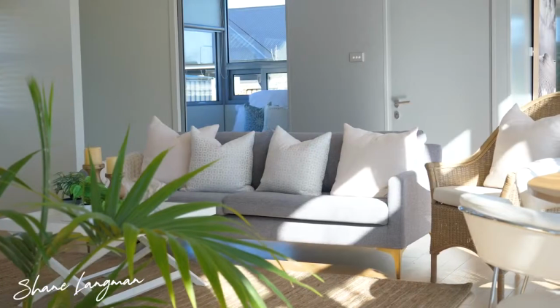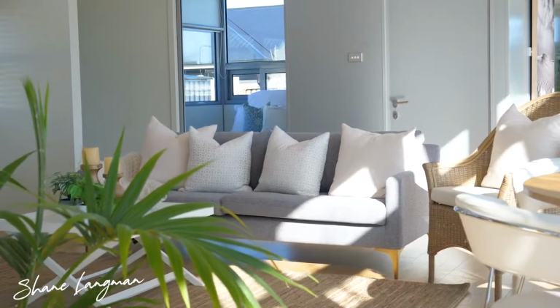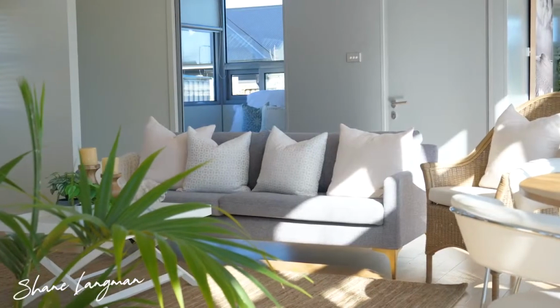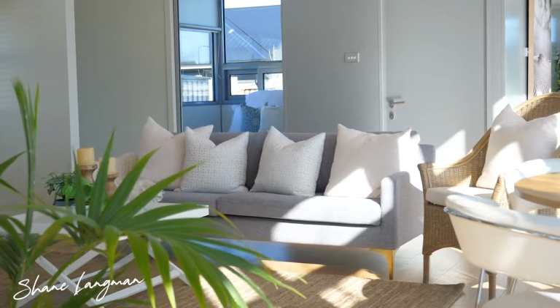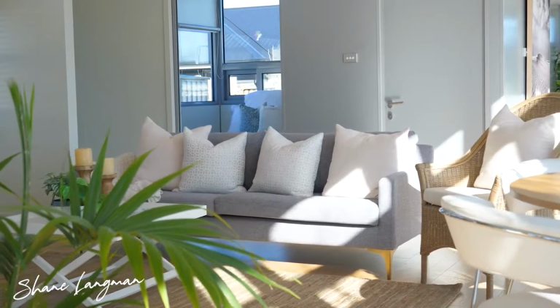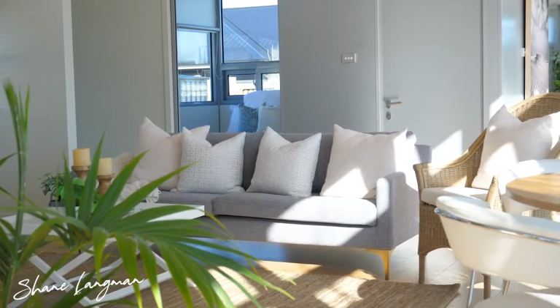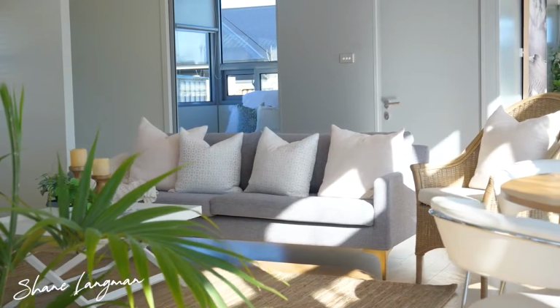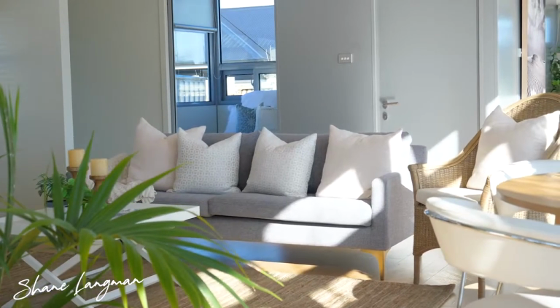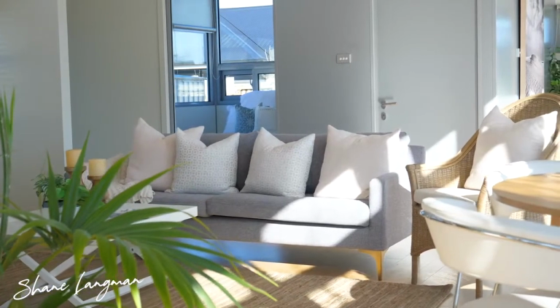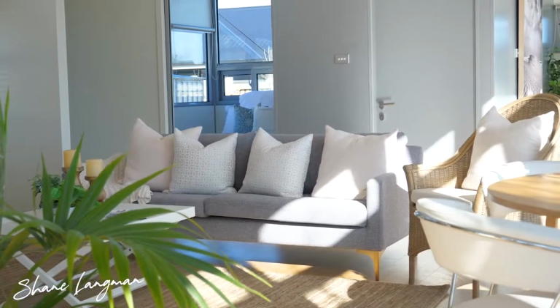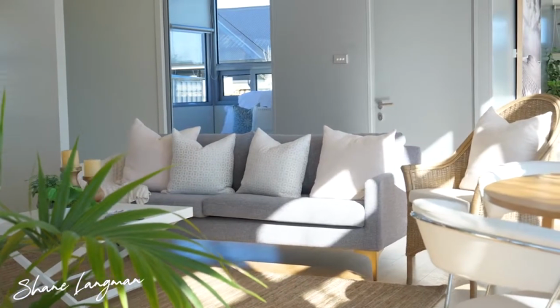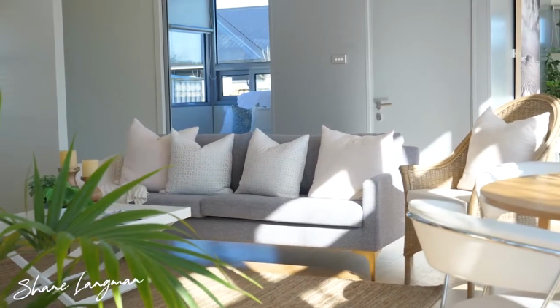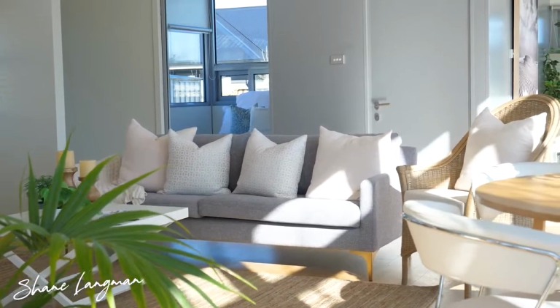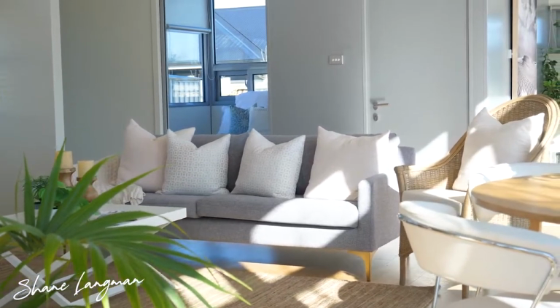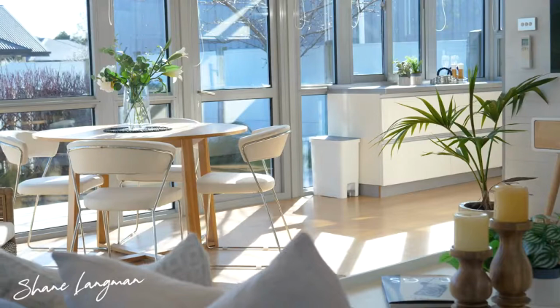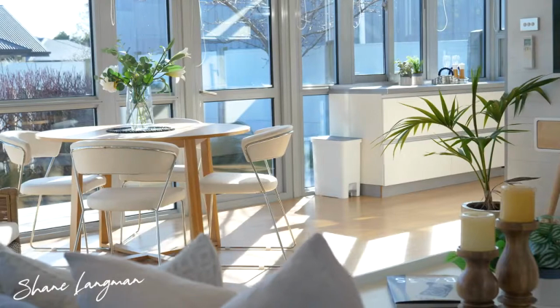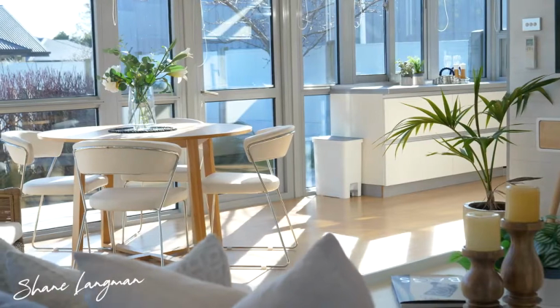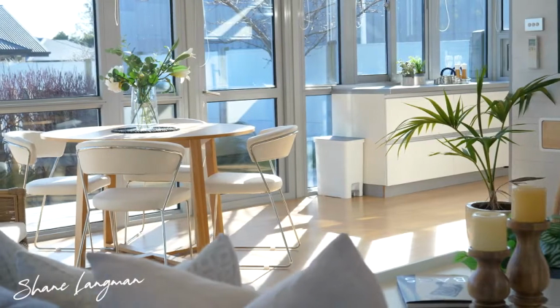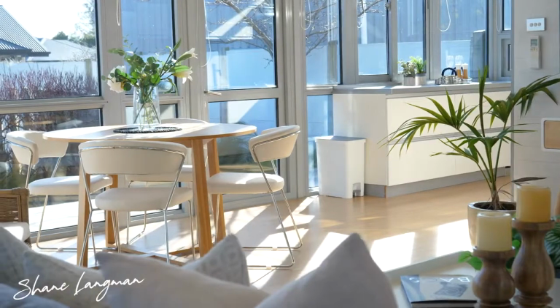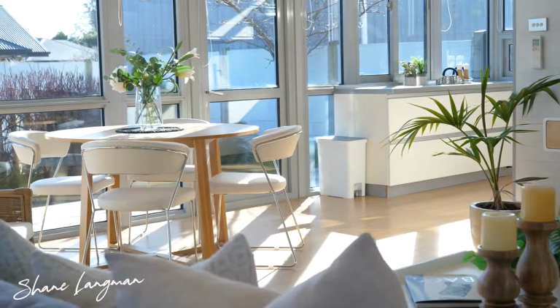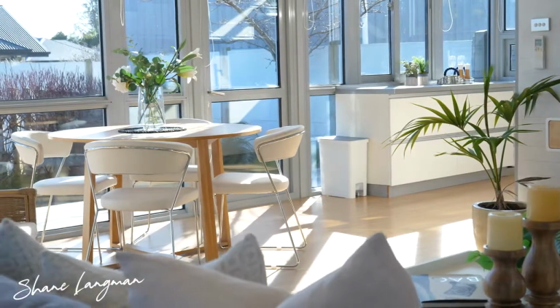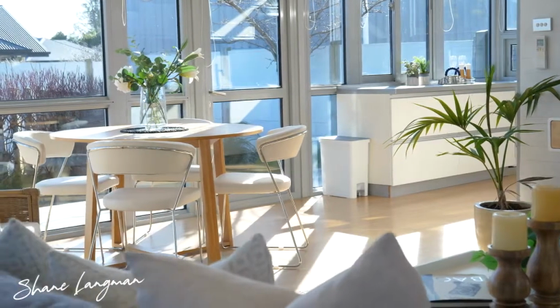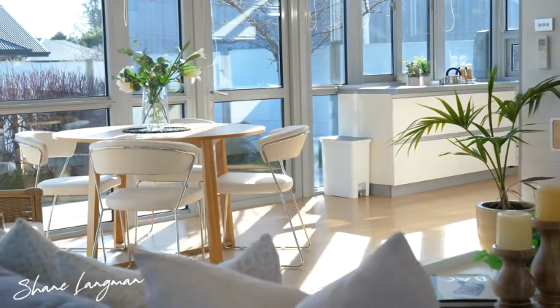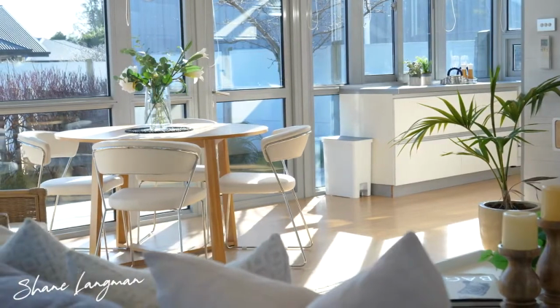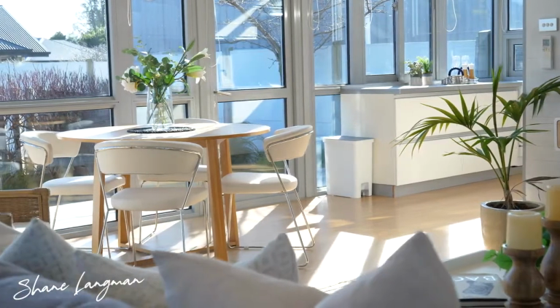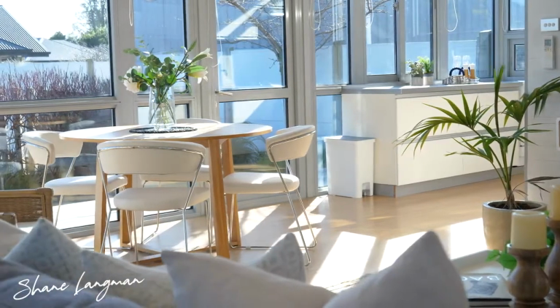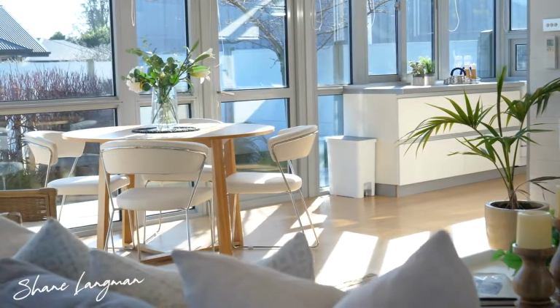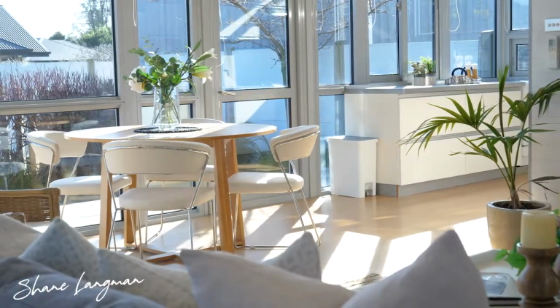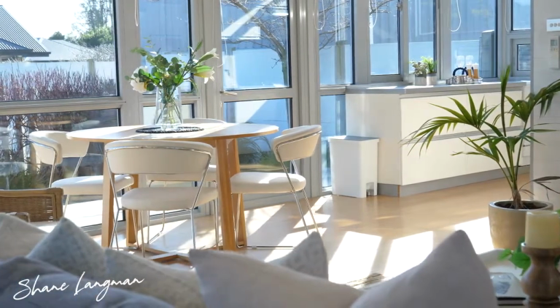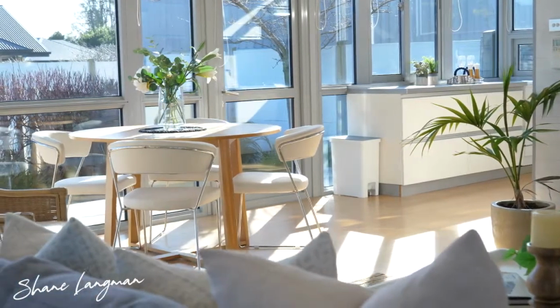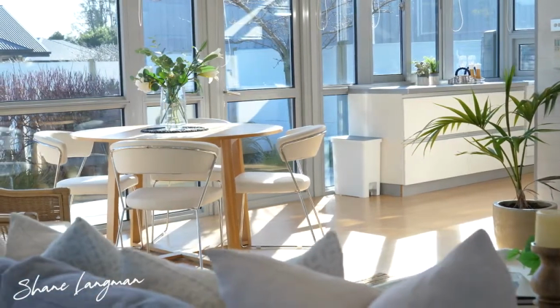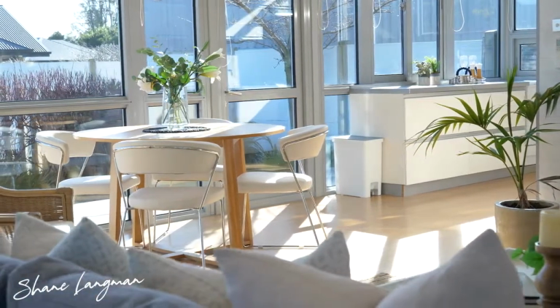Entertain your friends in this spacious open-plan living with lots of natural light.